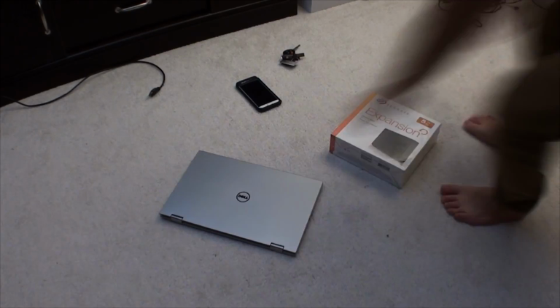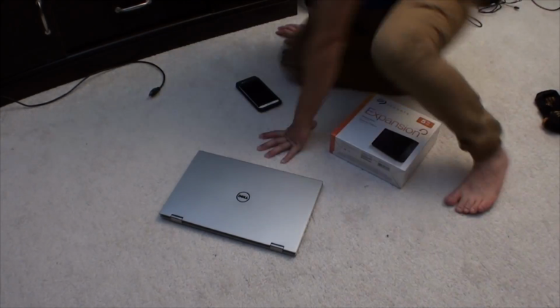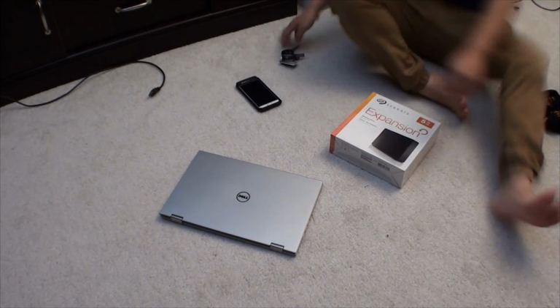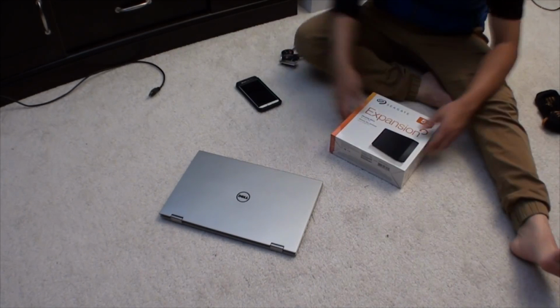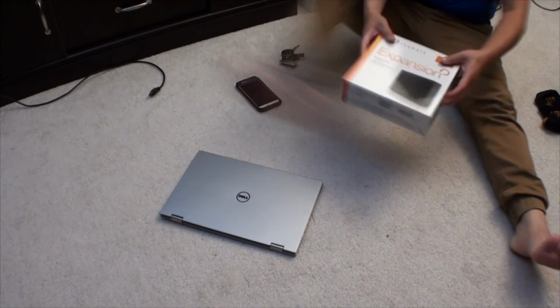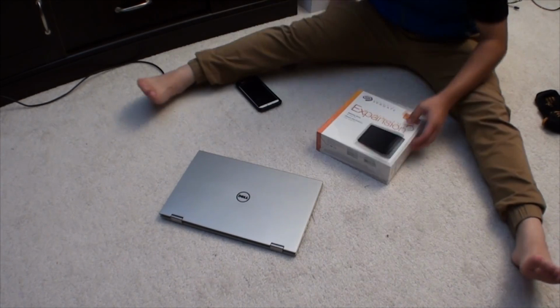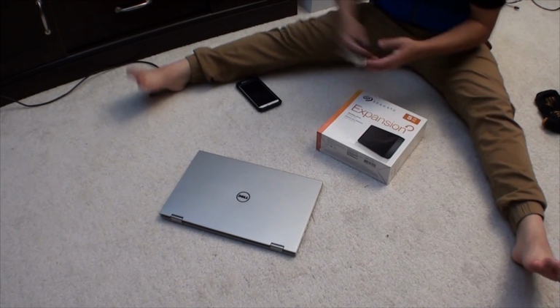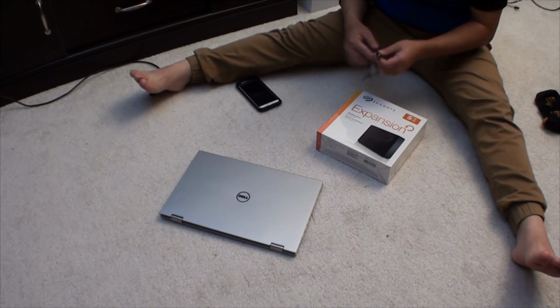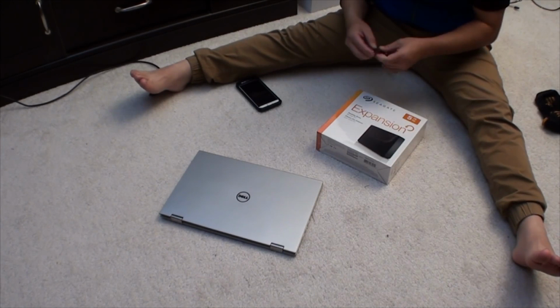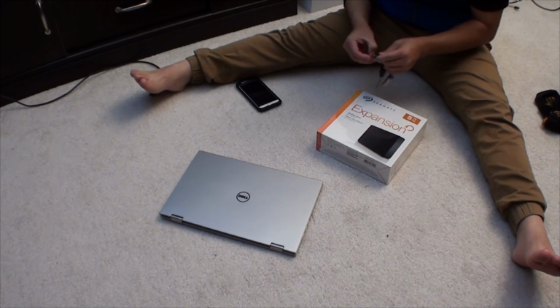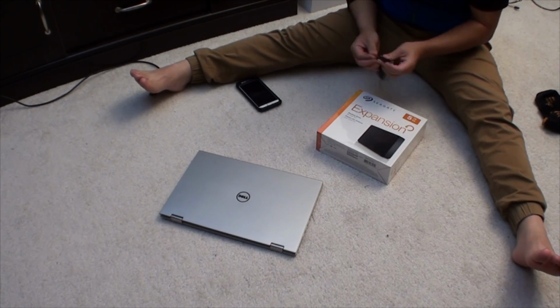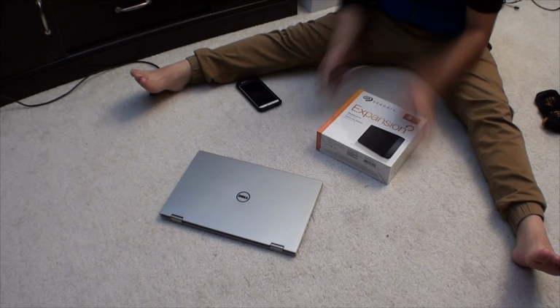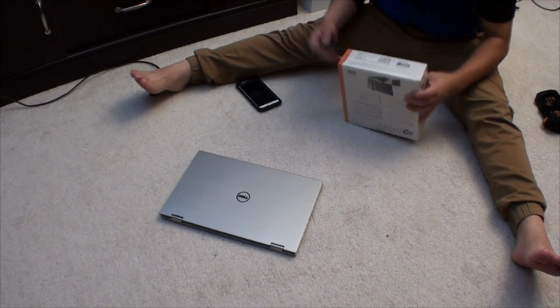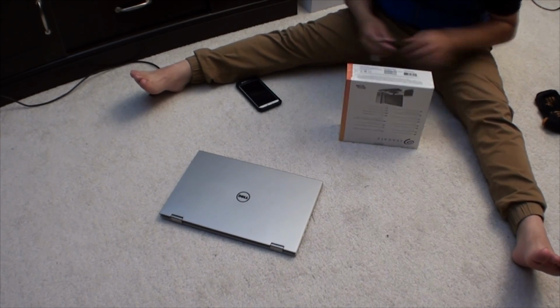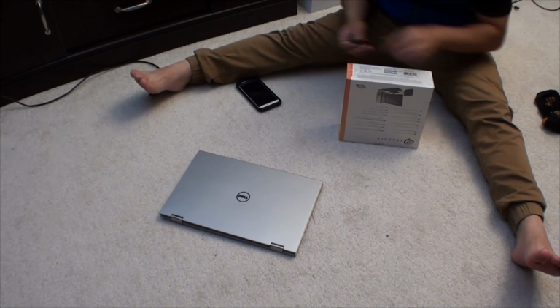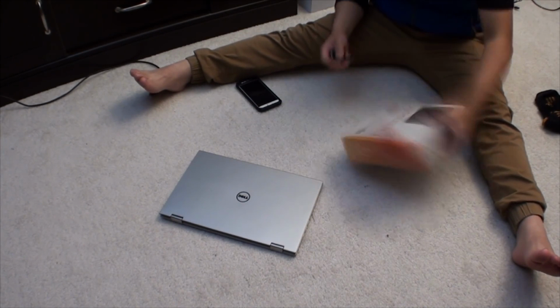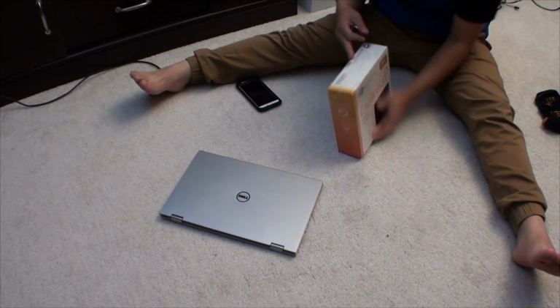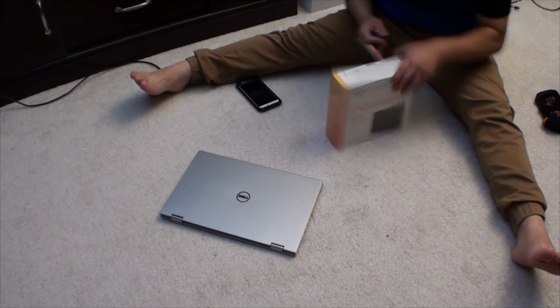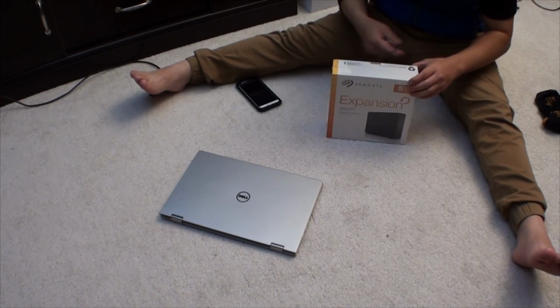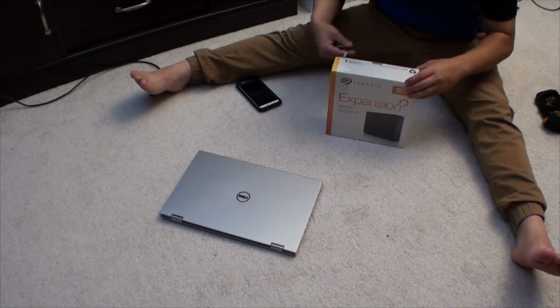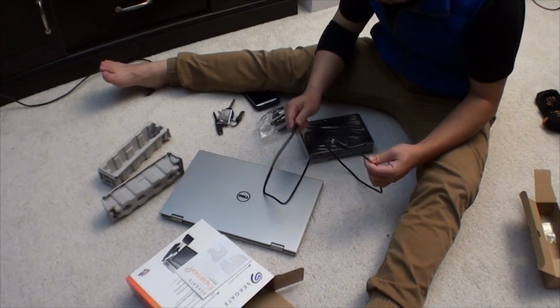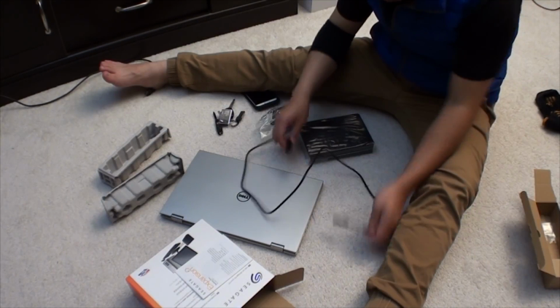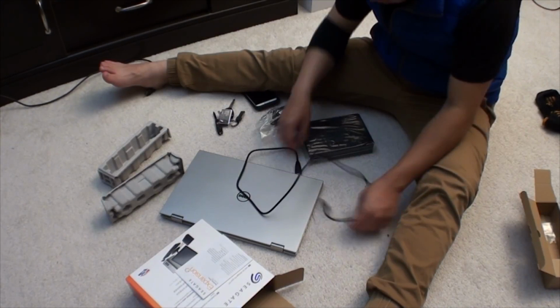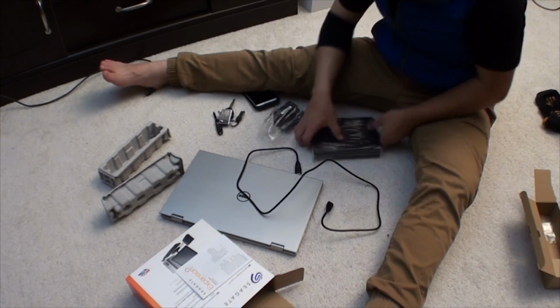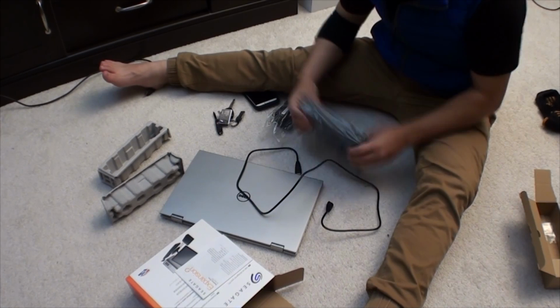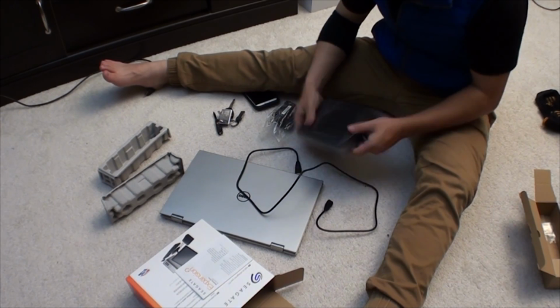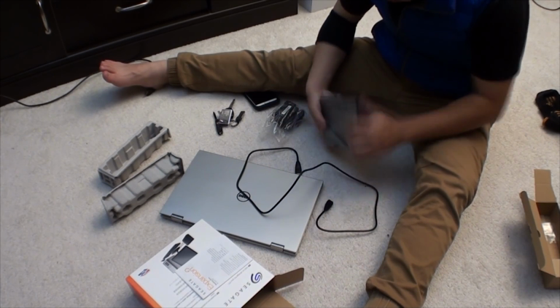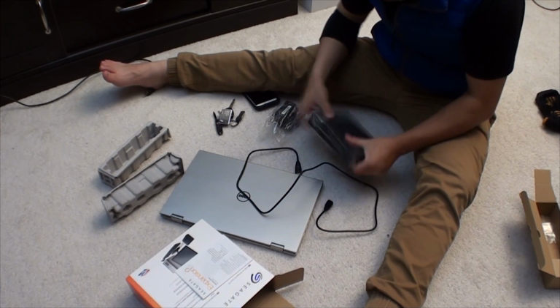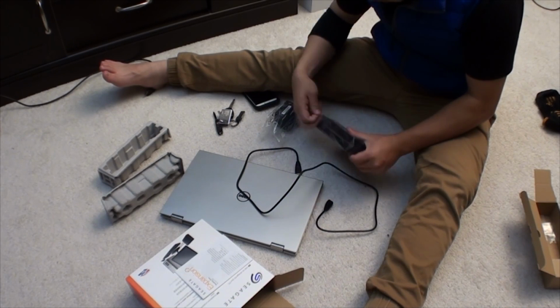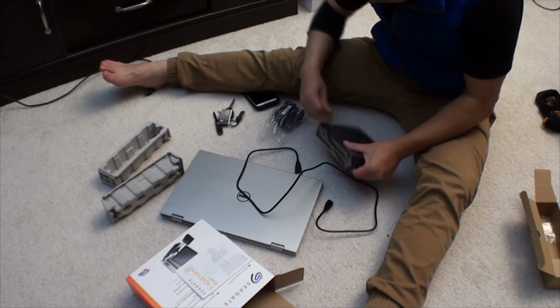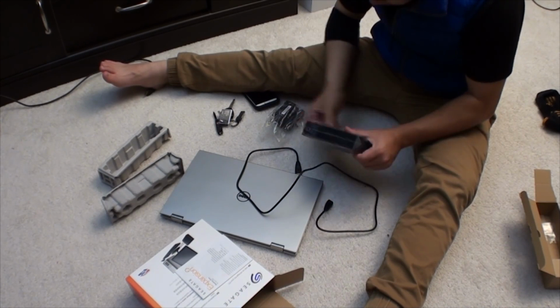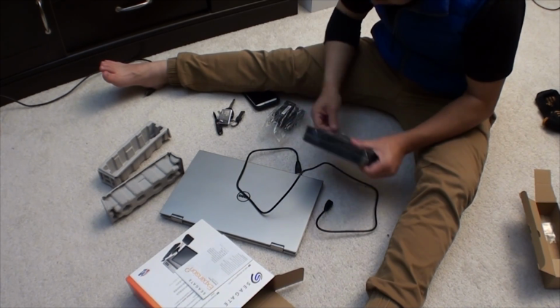Hey guys, it's Chris here, and today I'm going to show you how to make a regular hard drive into a private cloud storage for your personal home or office.